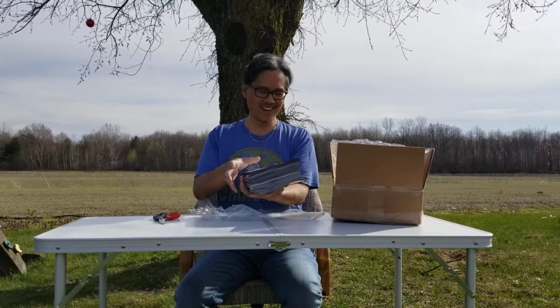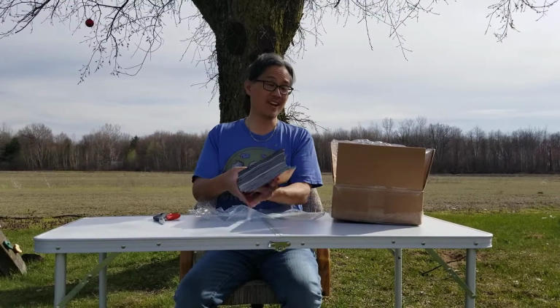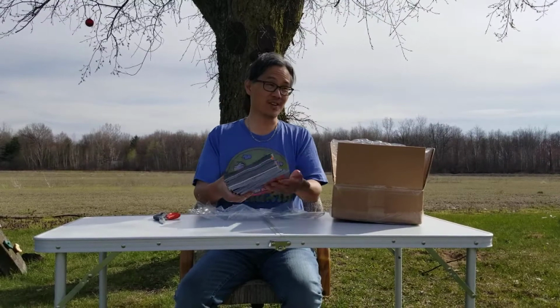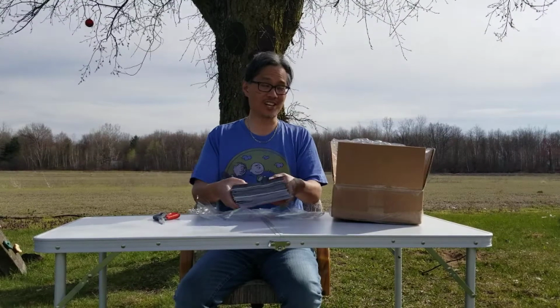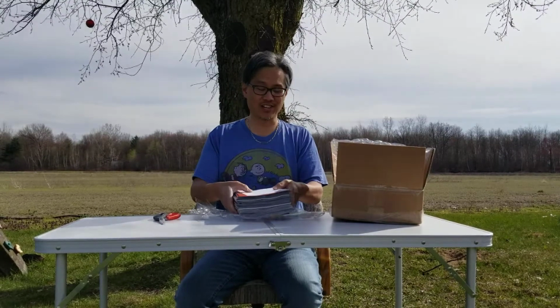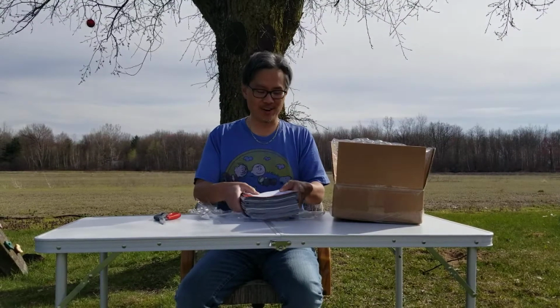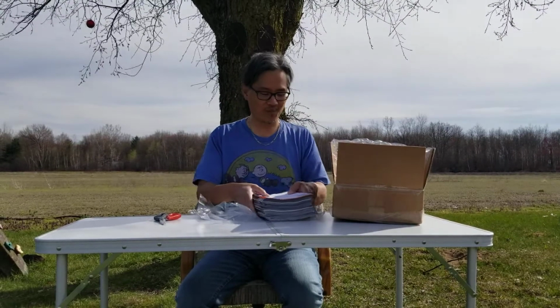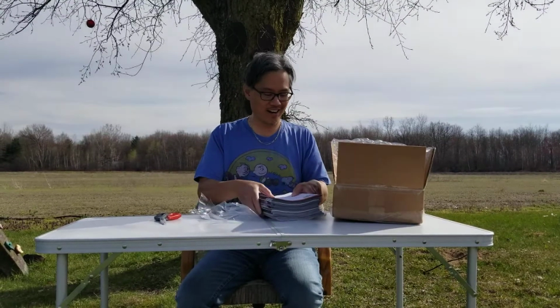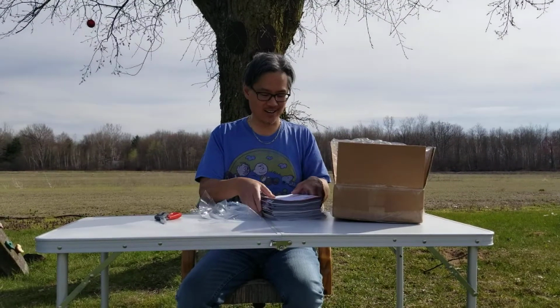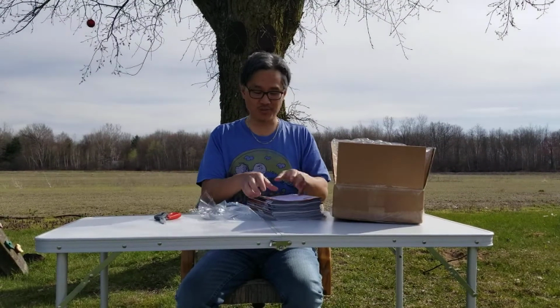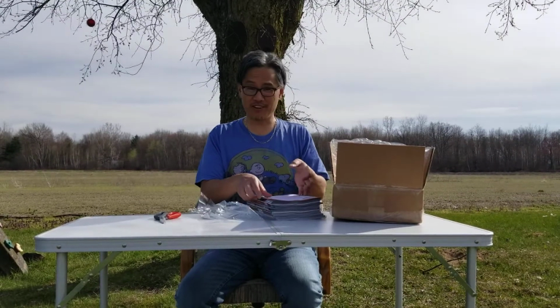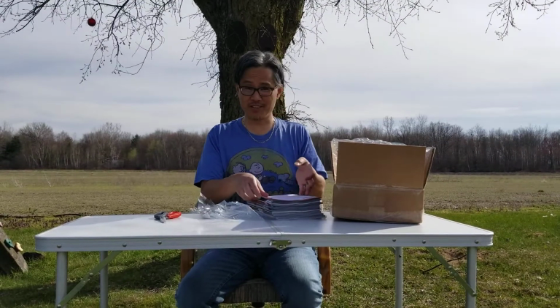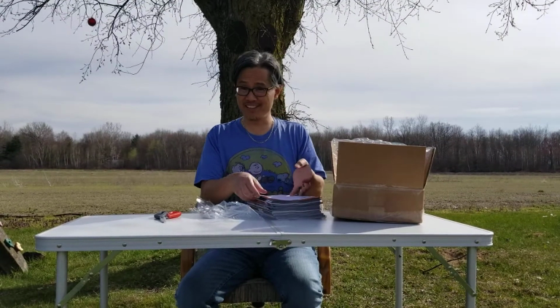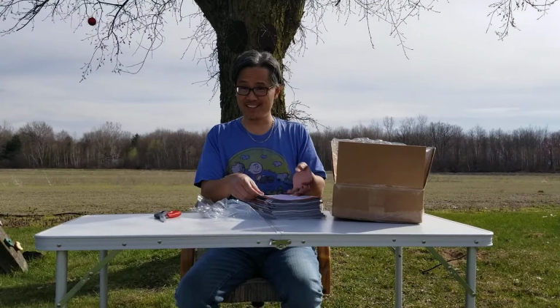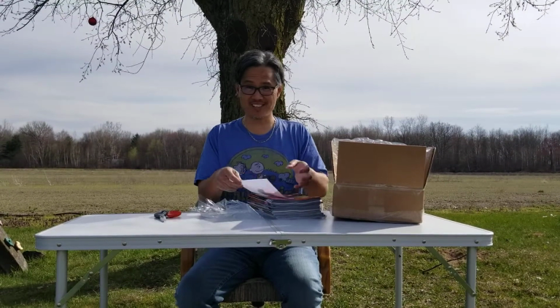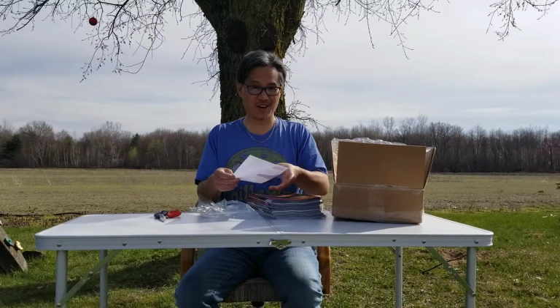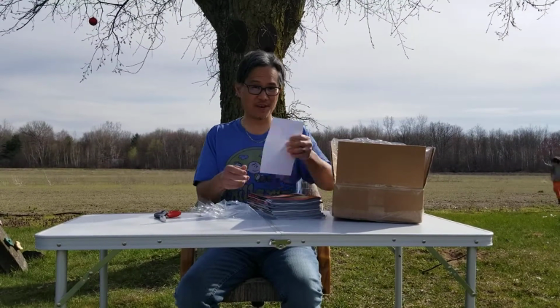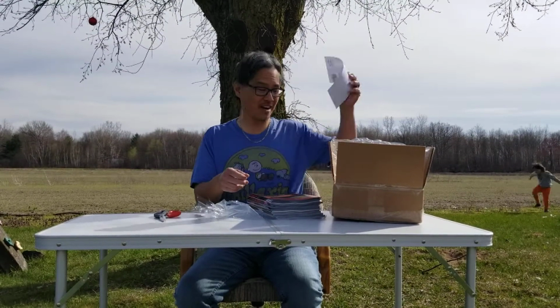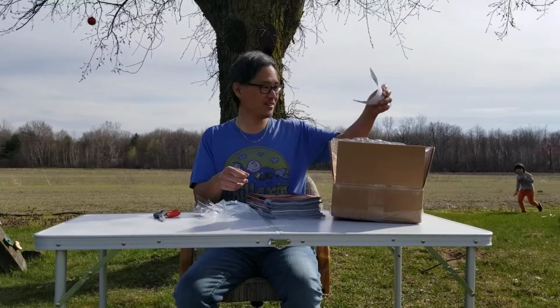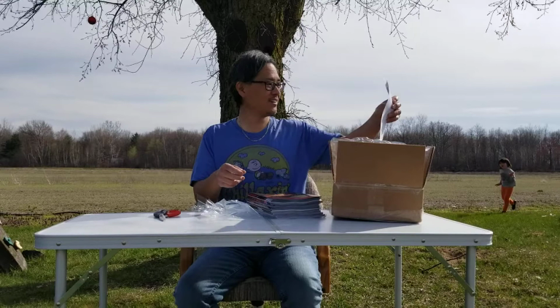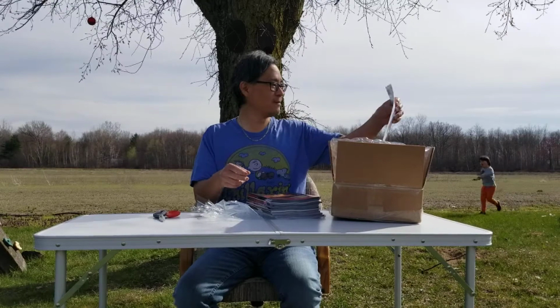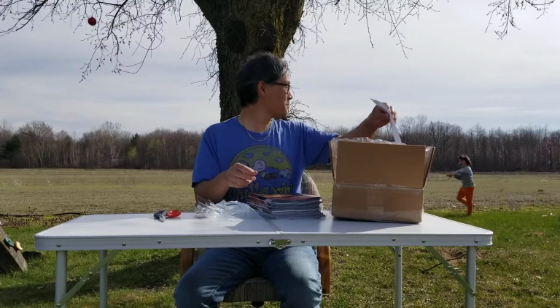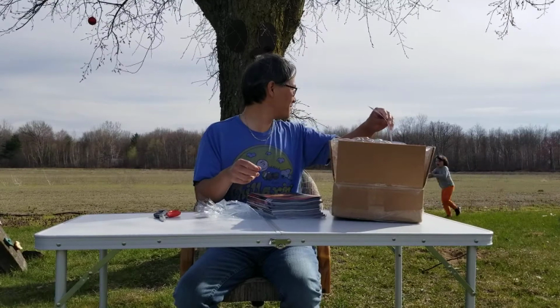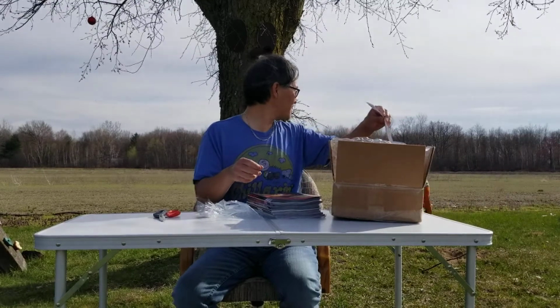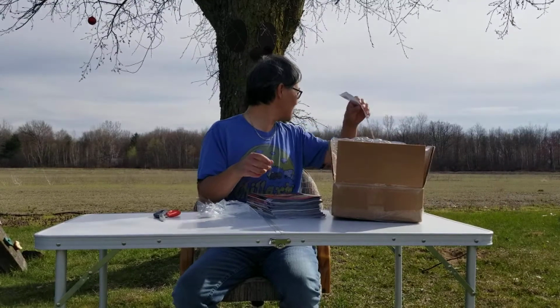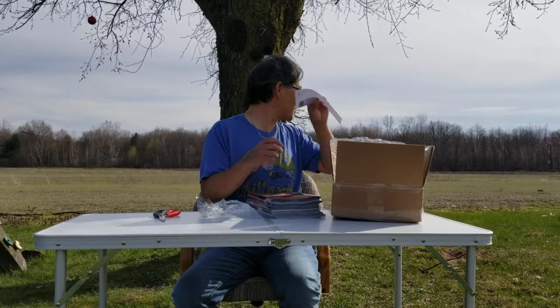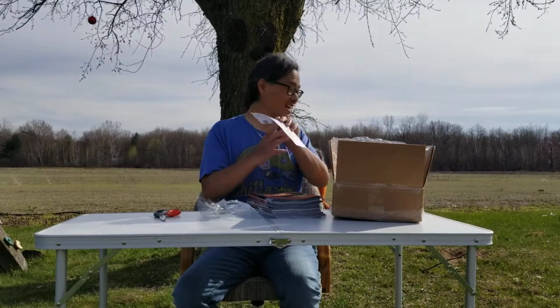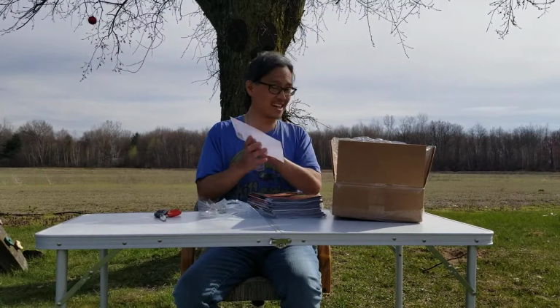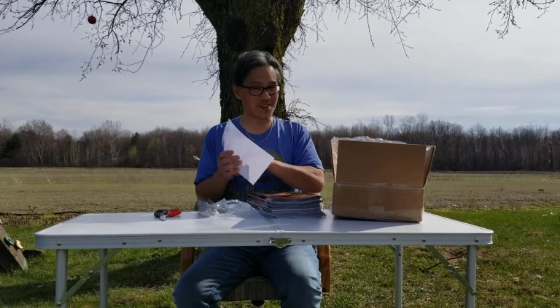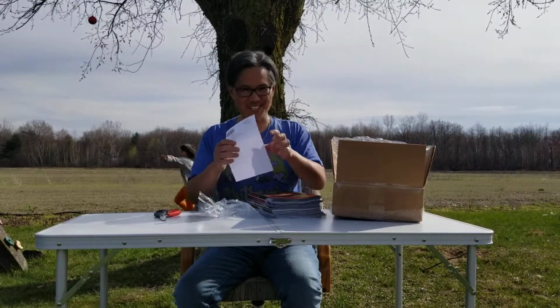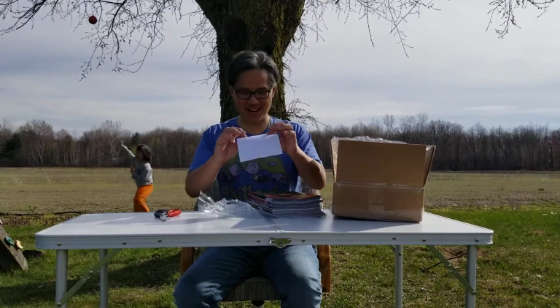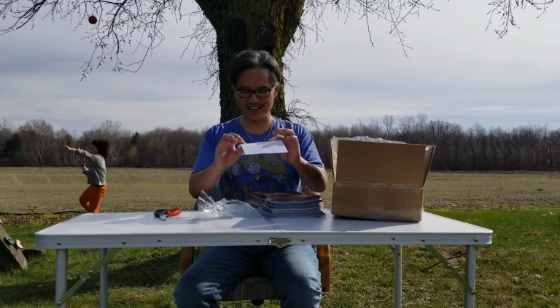We're sheltering at home right now so my family is helping me out. We've got Sasquatch in the background.